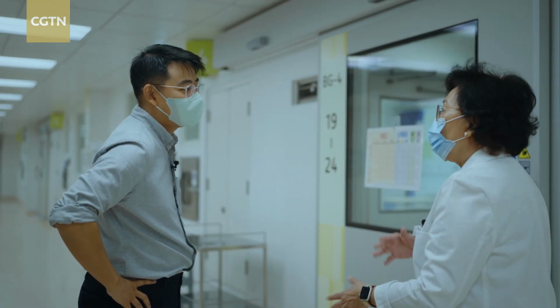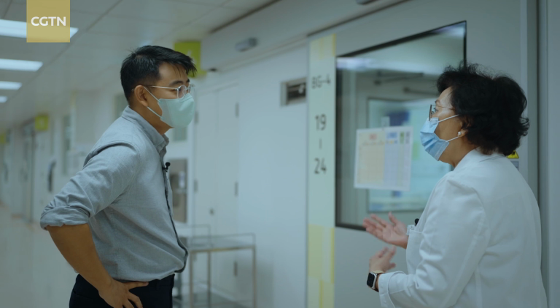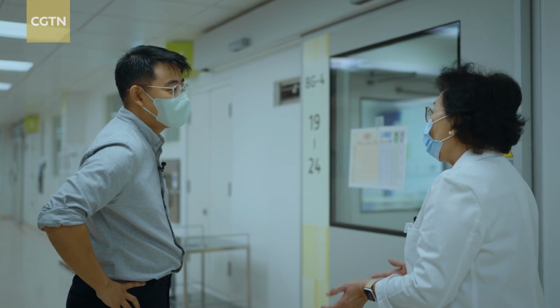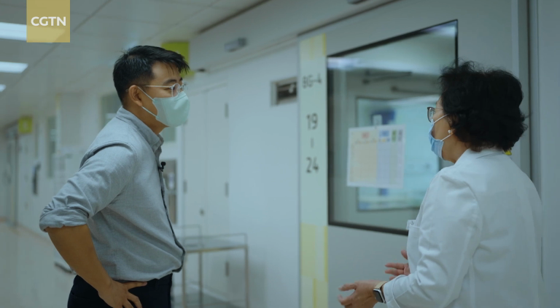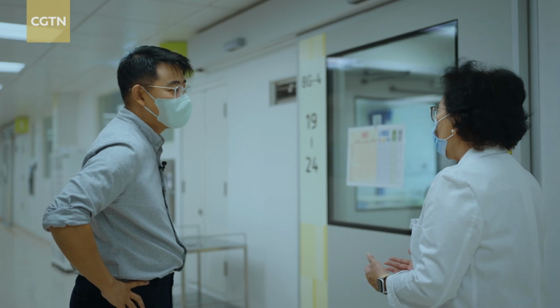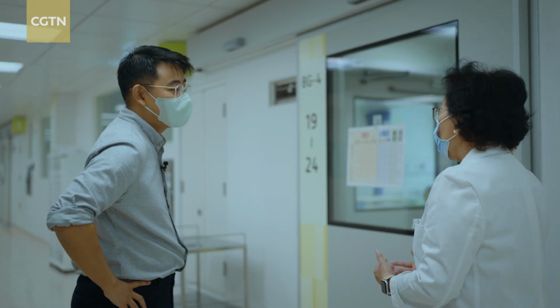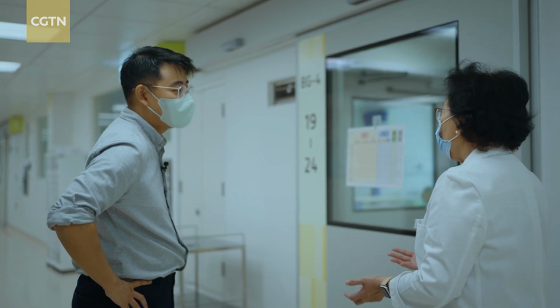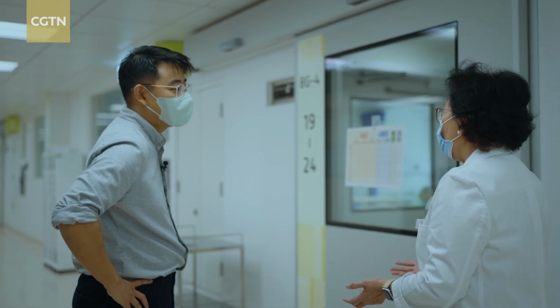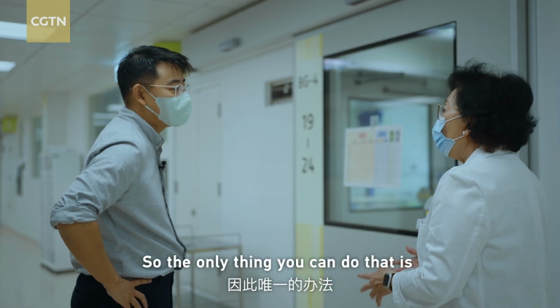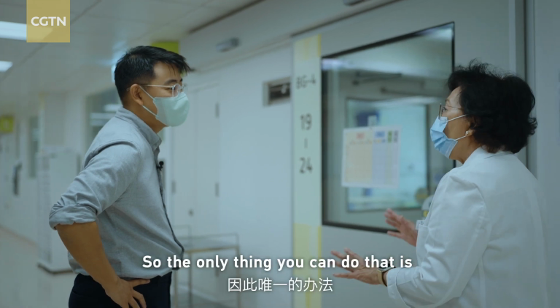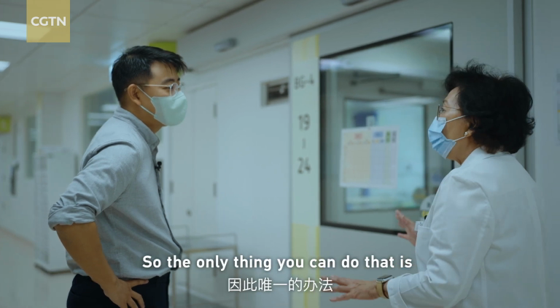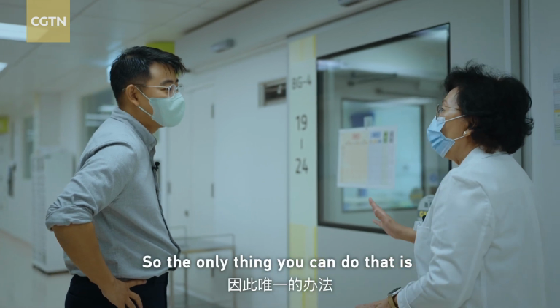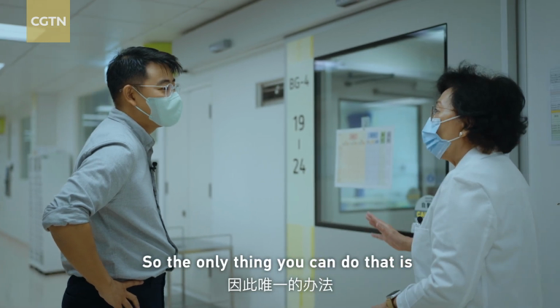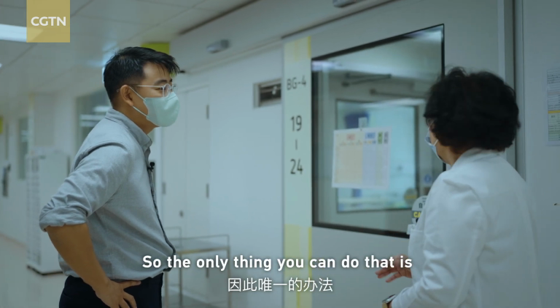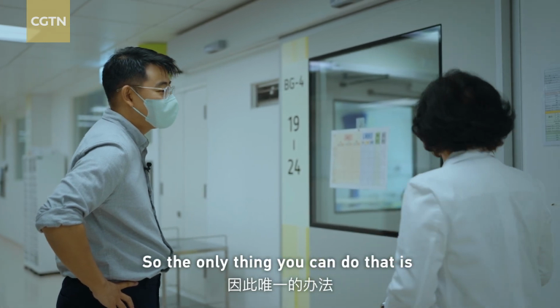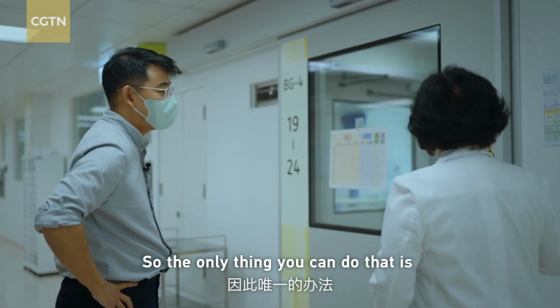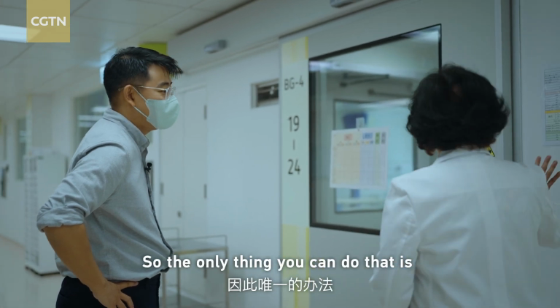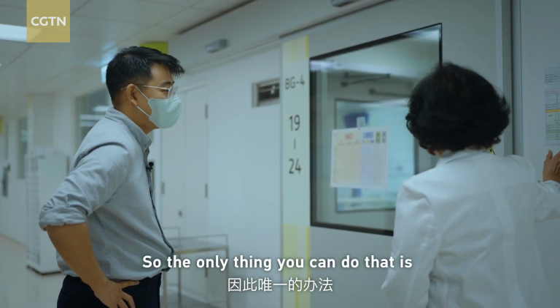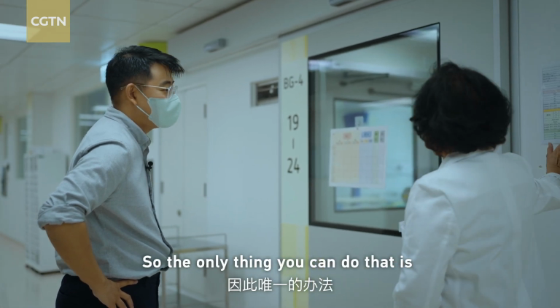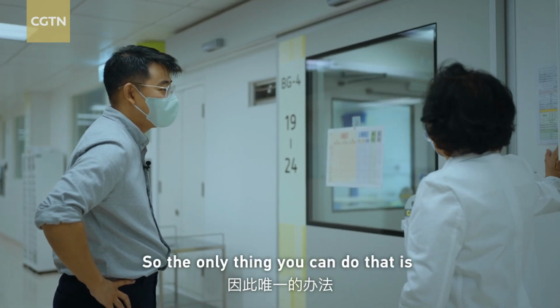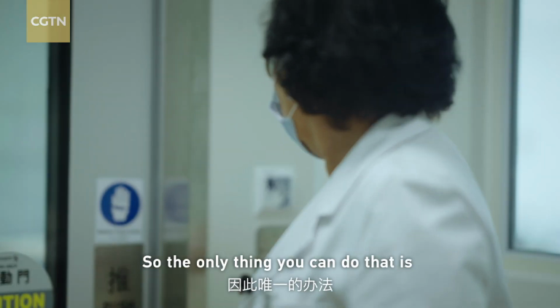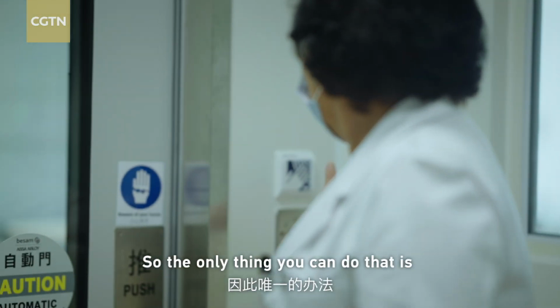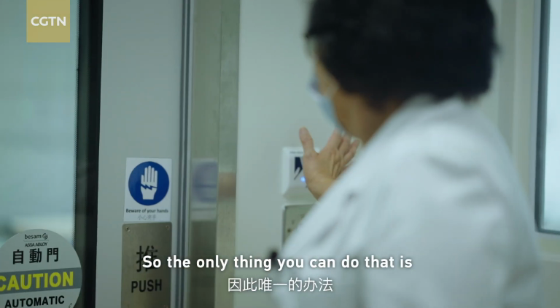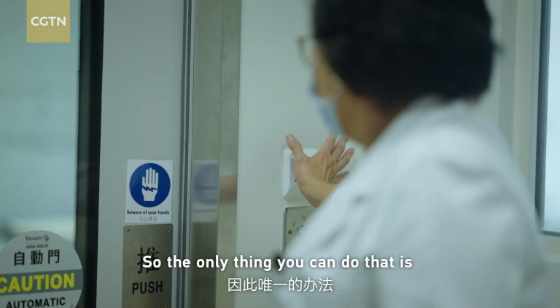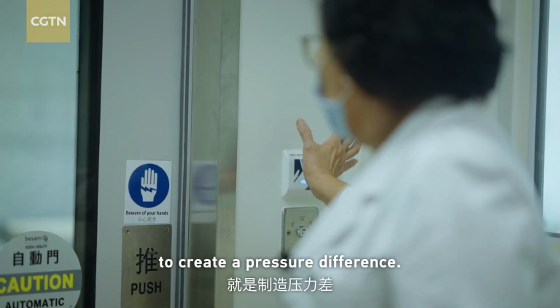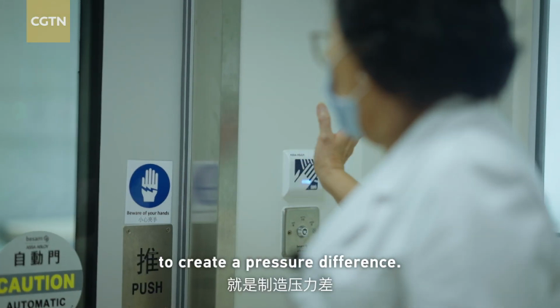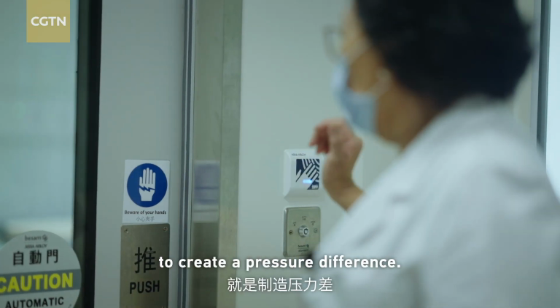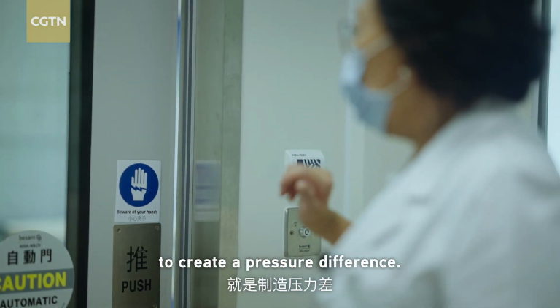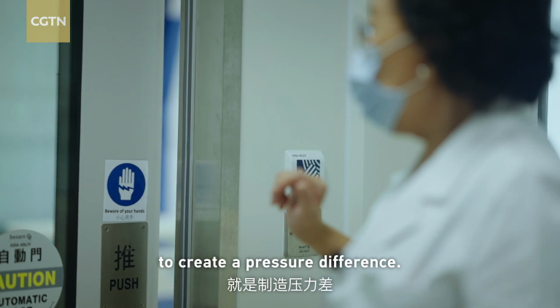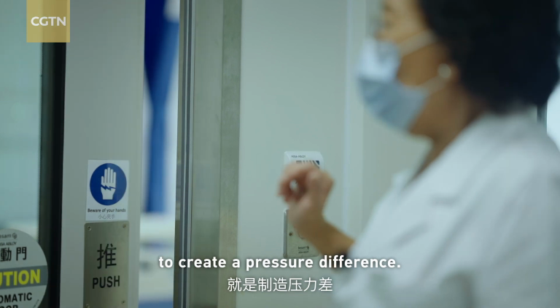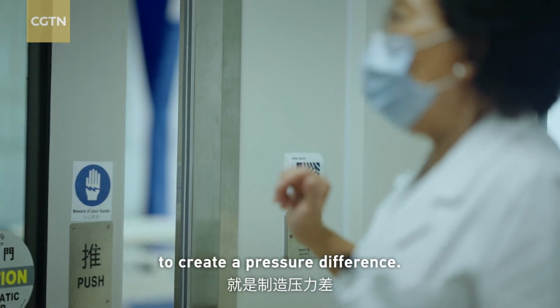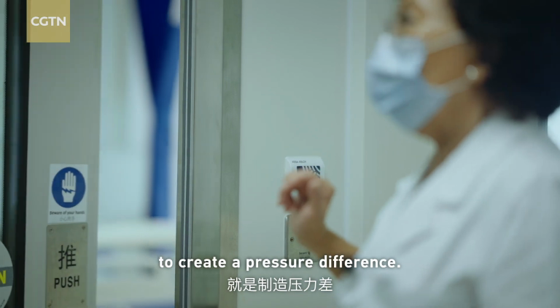Surrounding our environment — so the only thing you can do is to create a pressure difference.